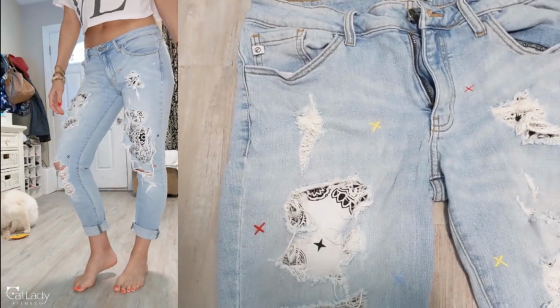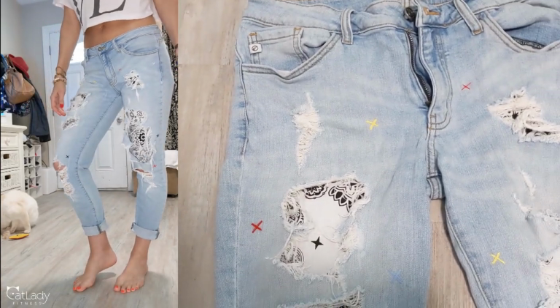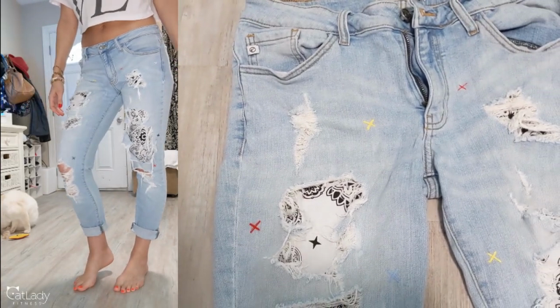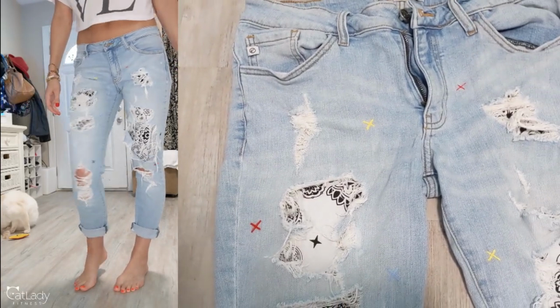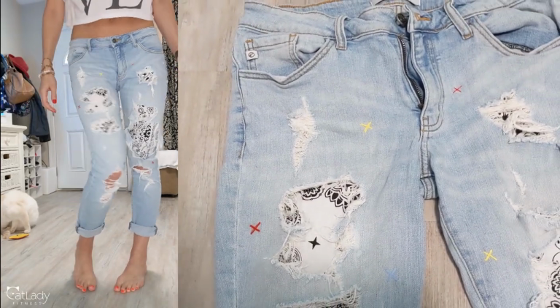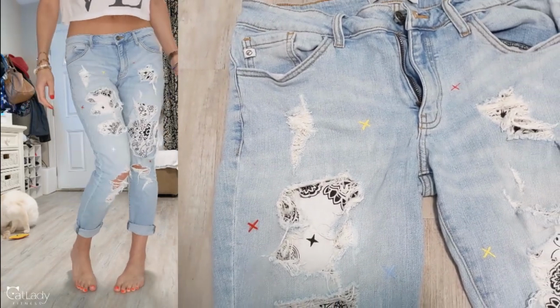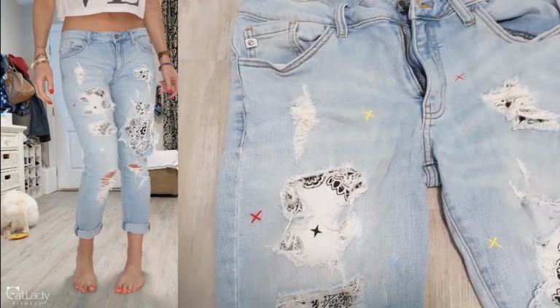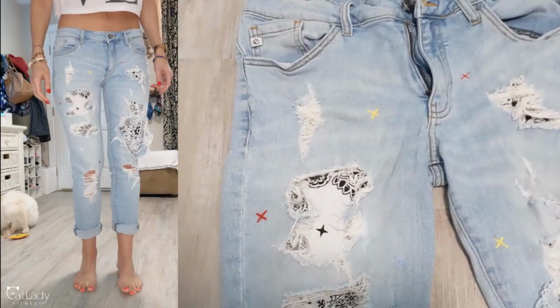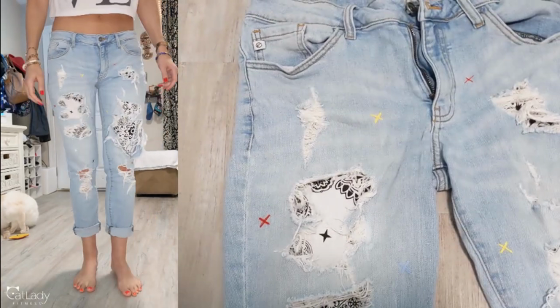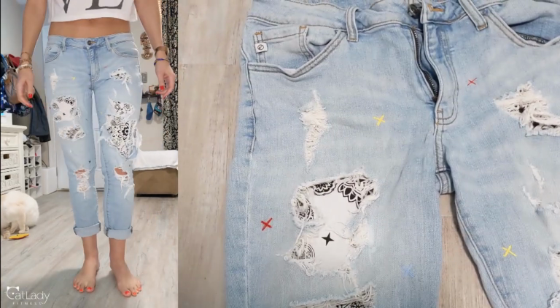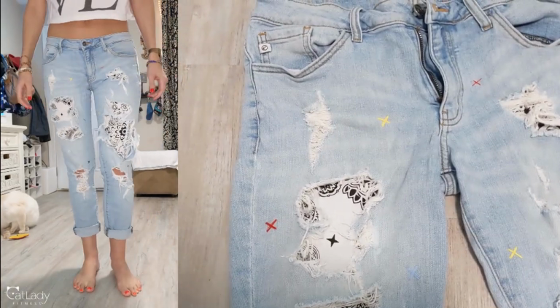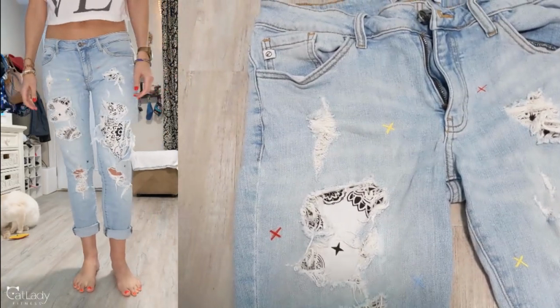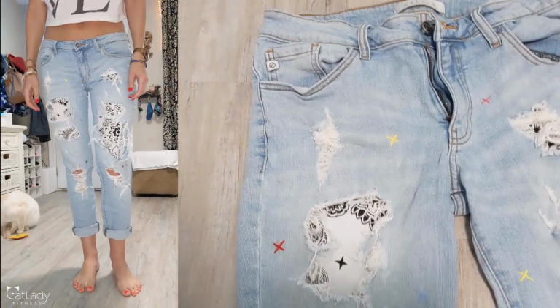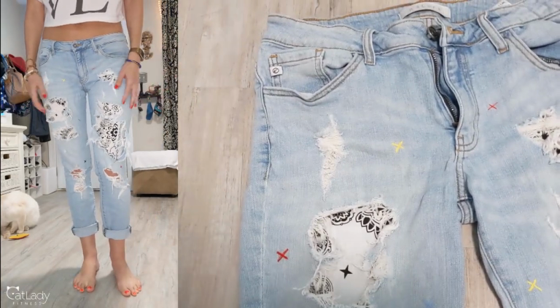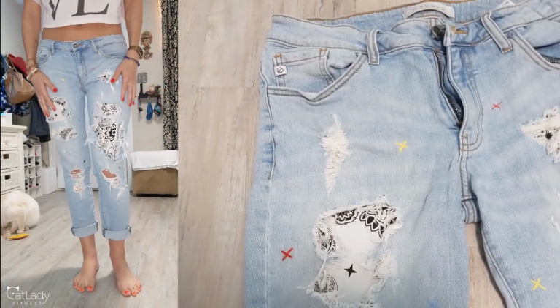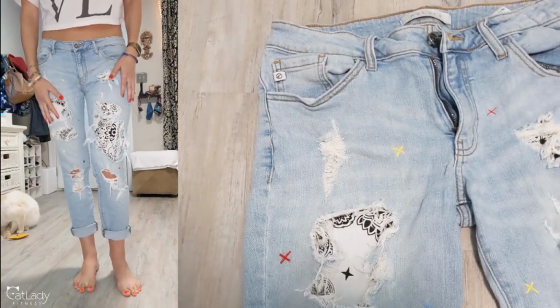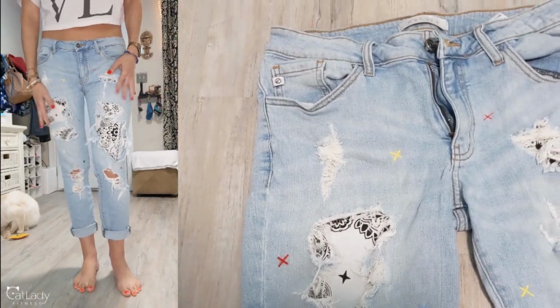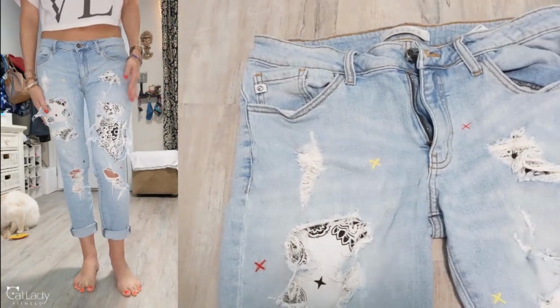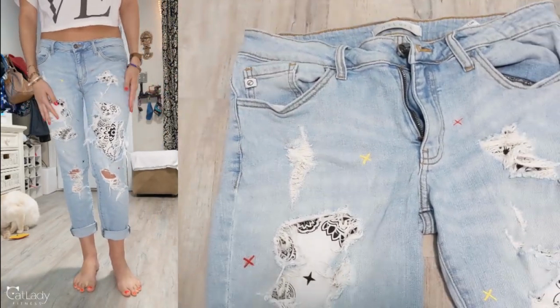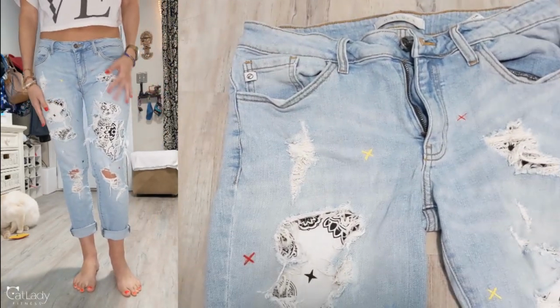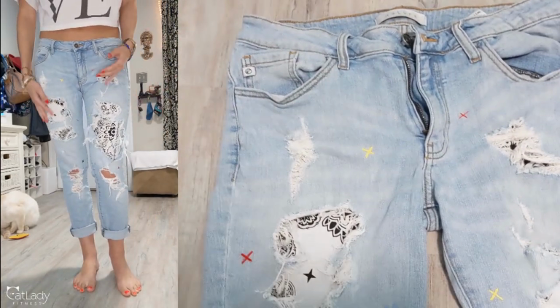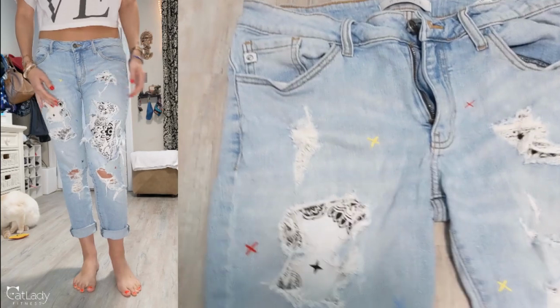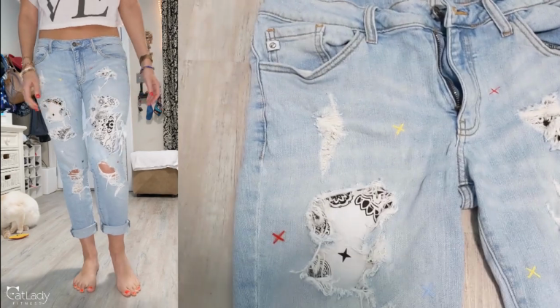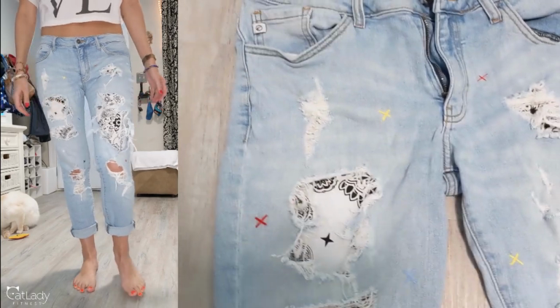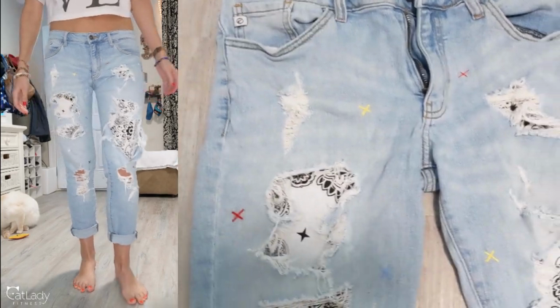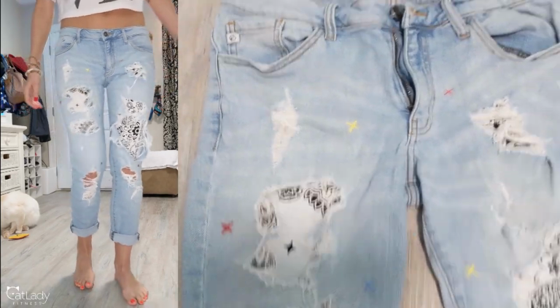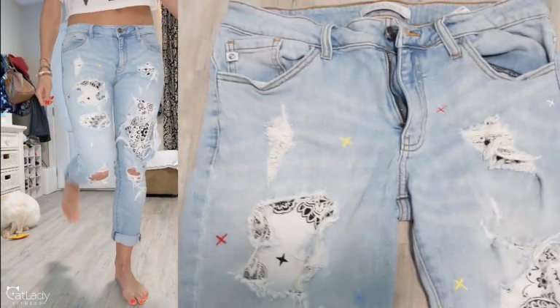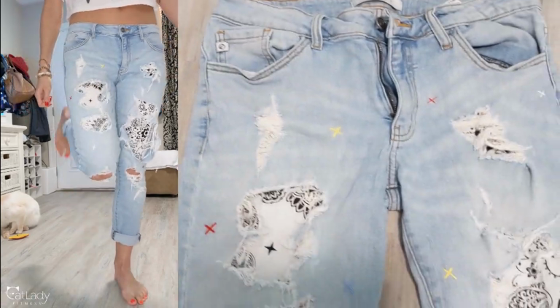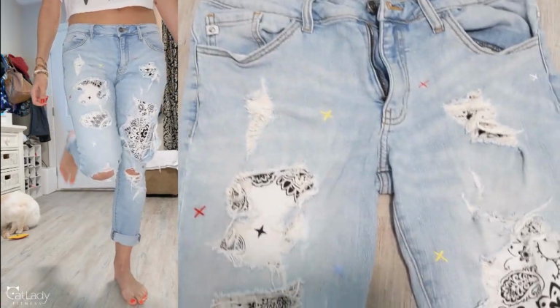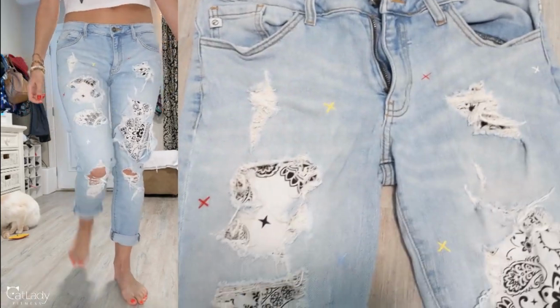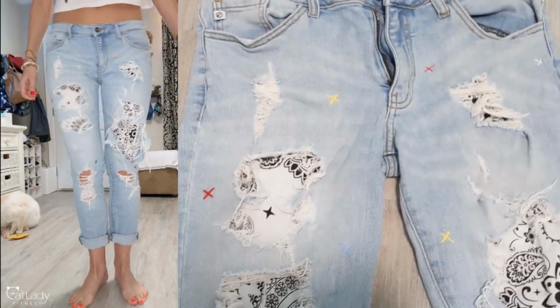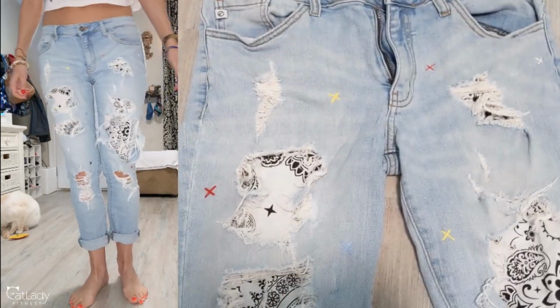You can get it on Amazon, but honestly, you can get it at Walmart or any kind of Hobby Lobby craft store or whatever.